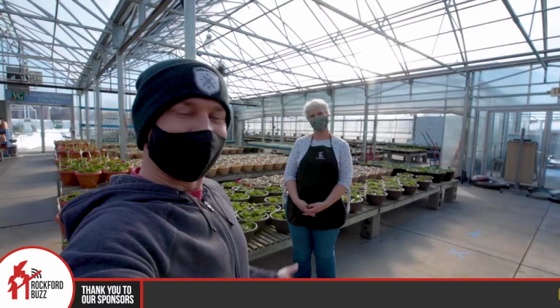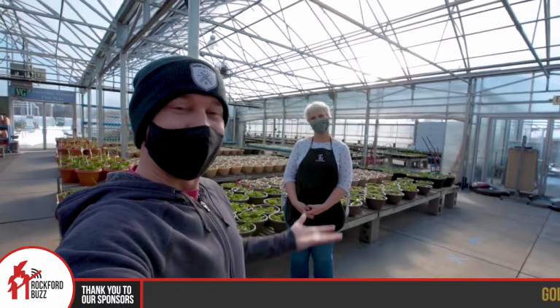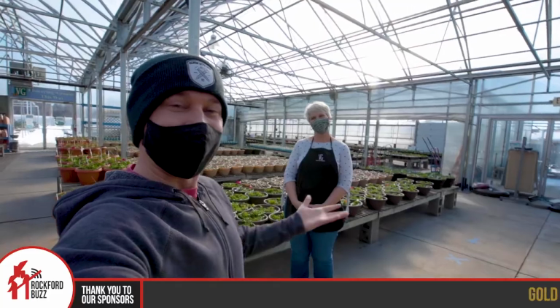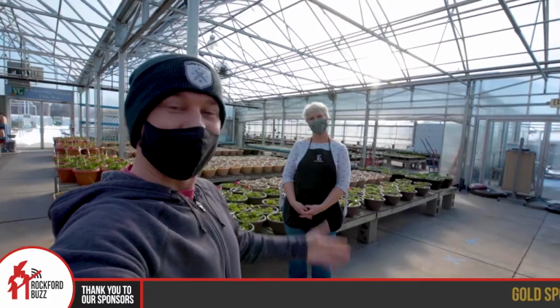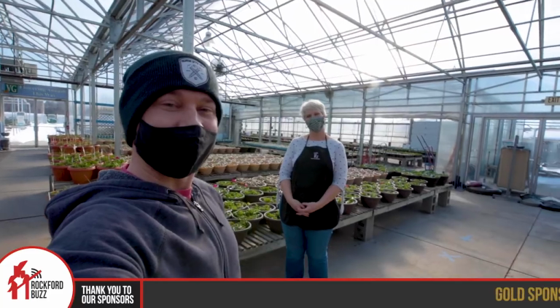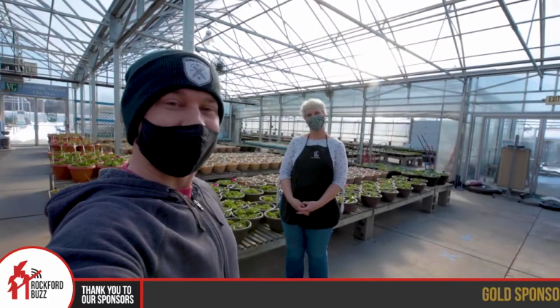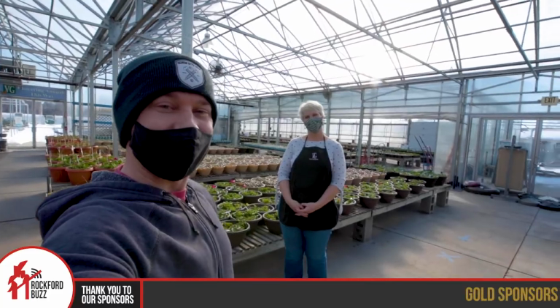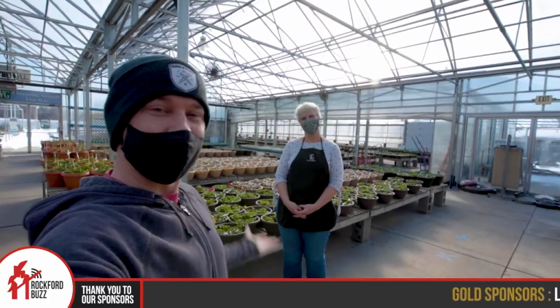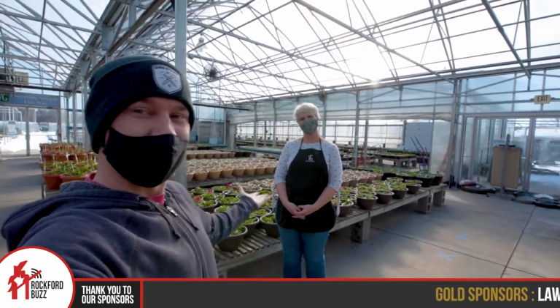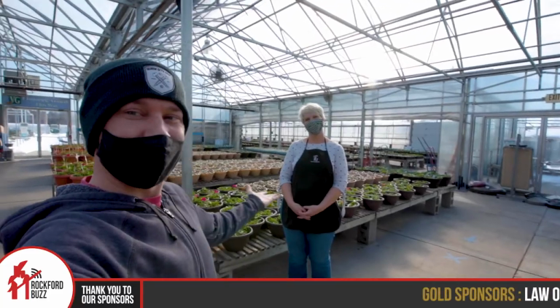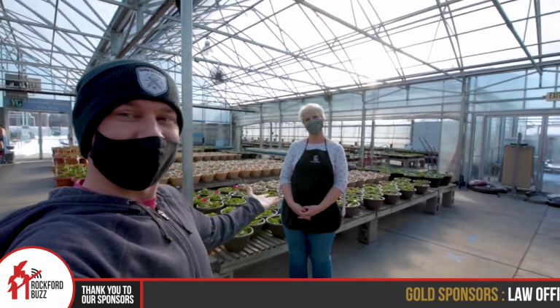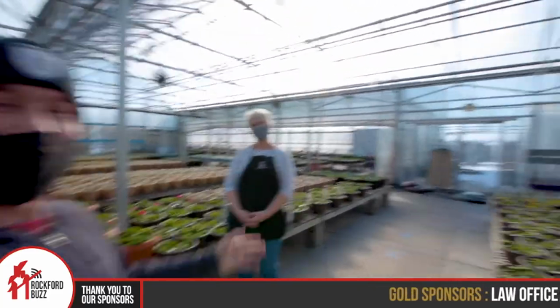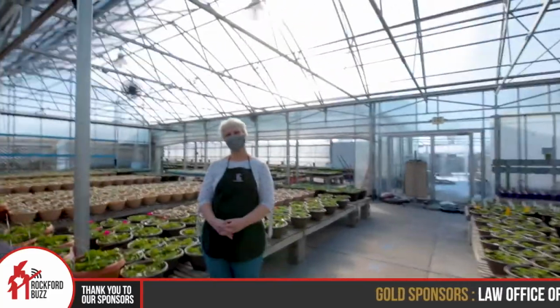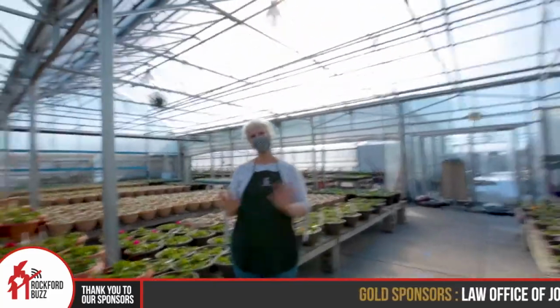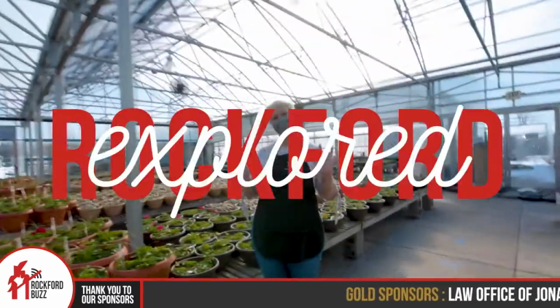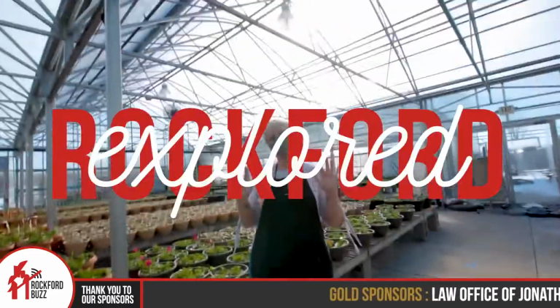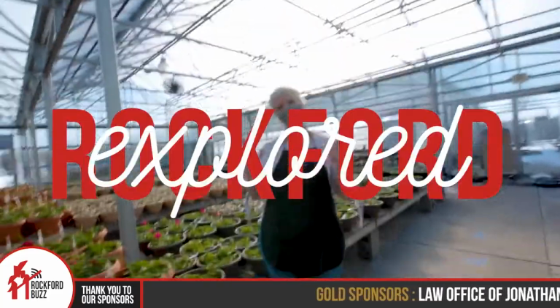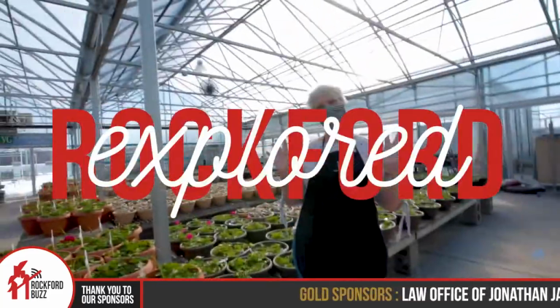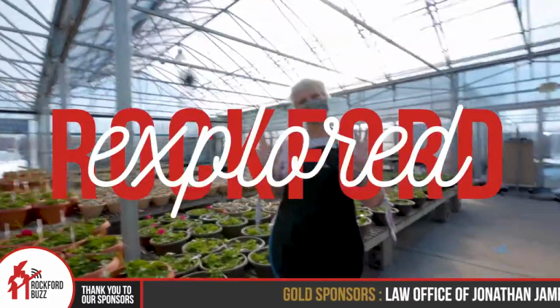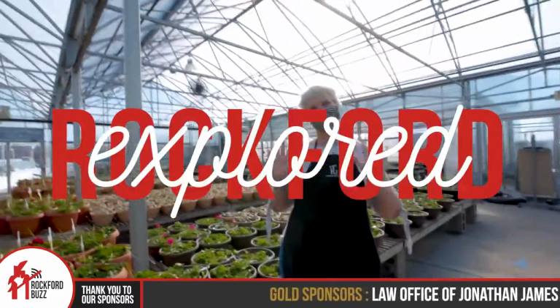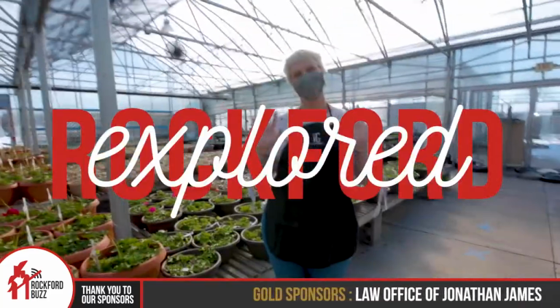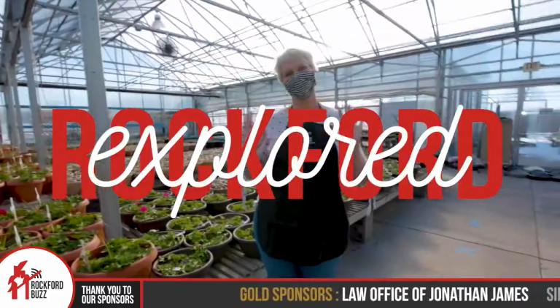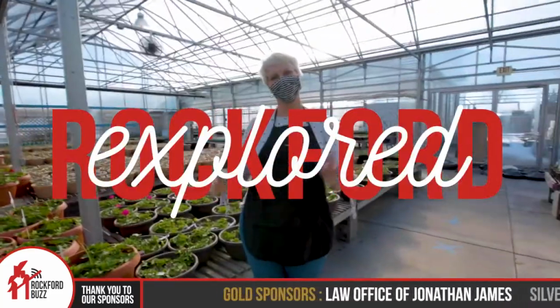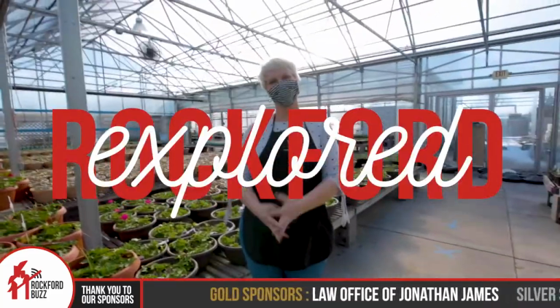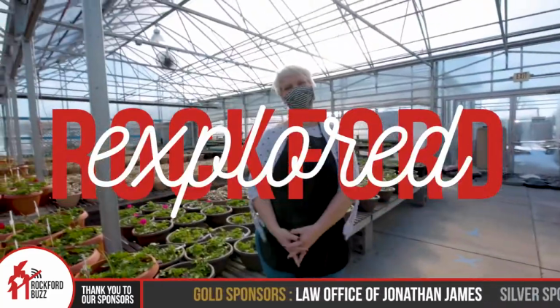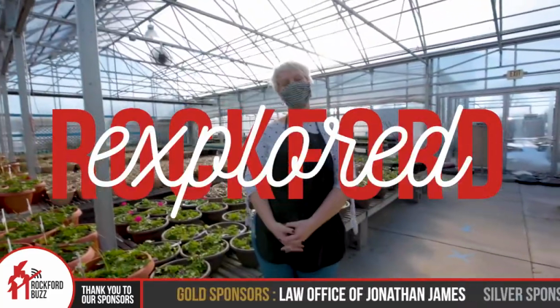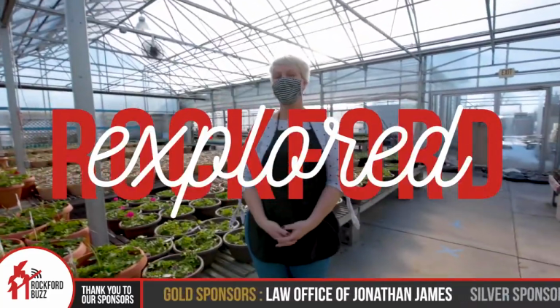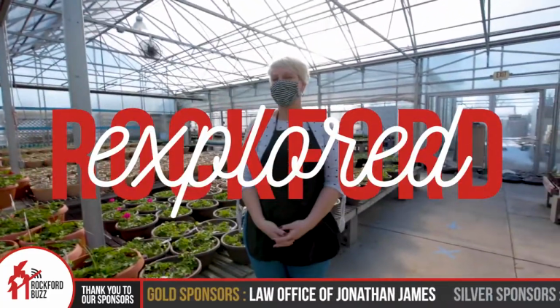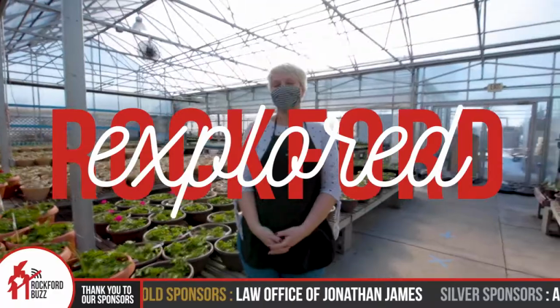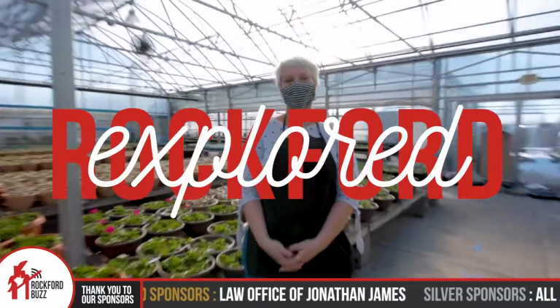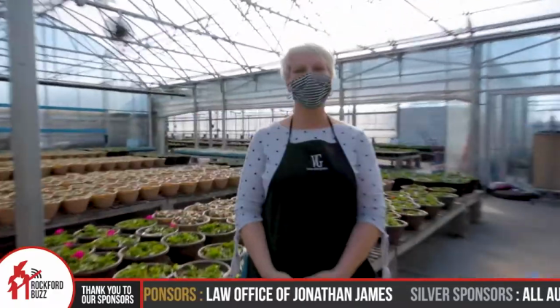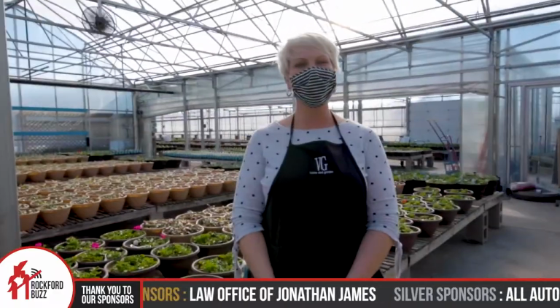Hey, Rafford Jake here. Today I'm joined by Jess from Village Green. How's it going, Jess? I'm good. How are you?